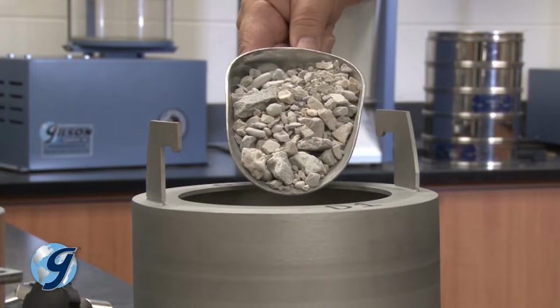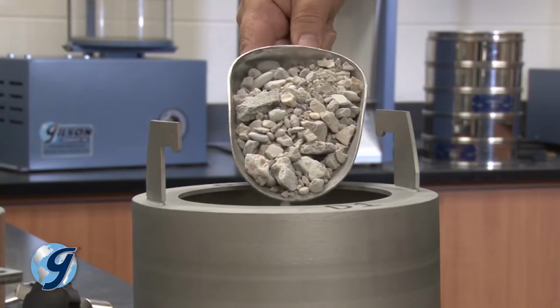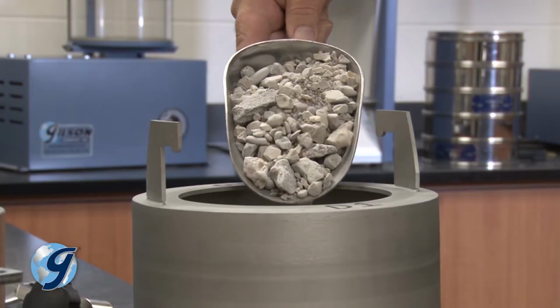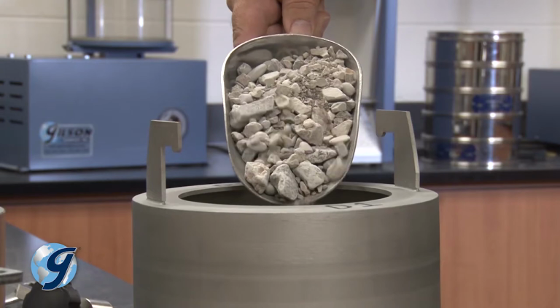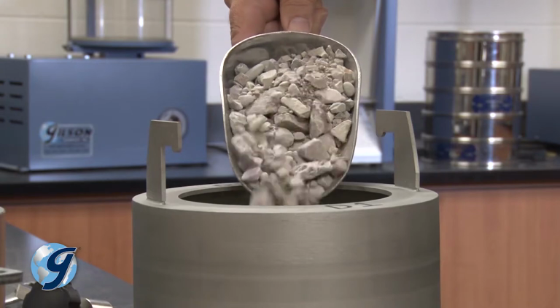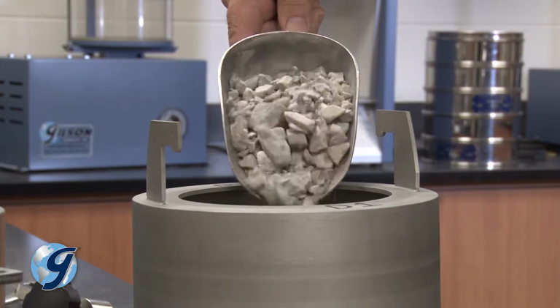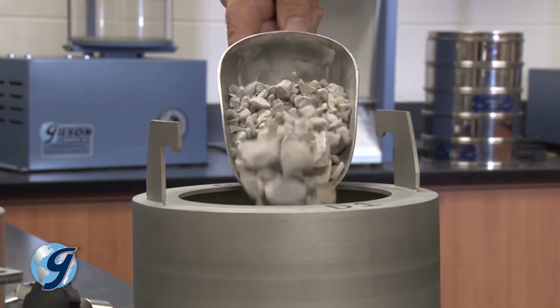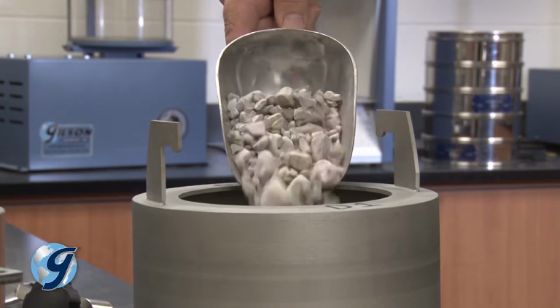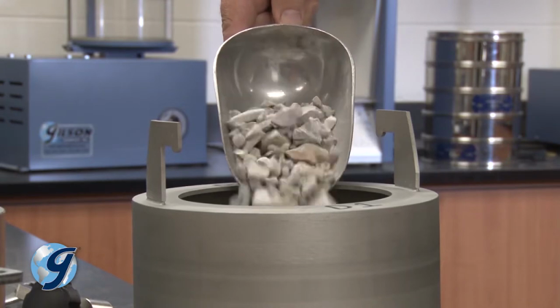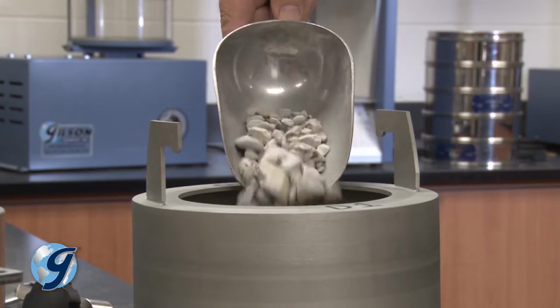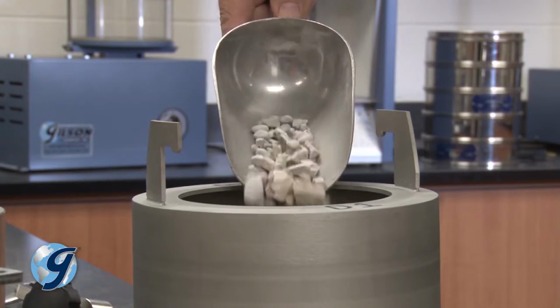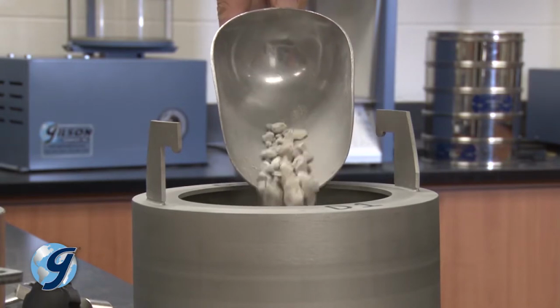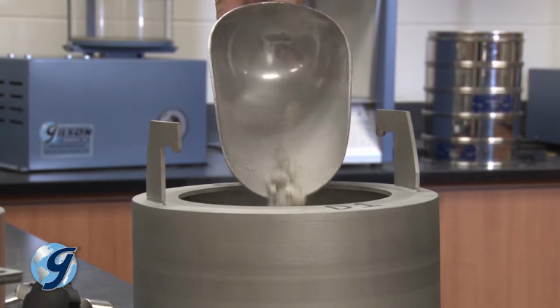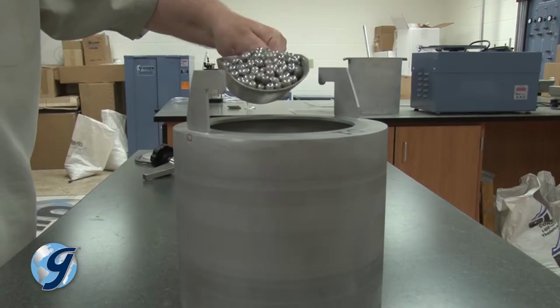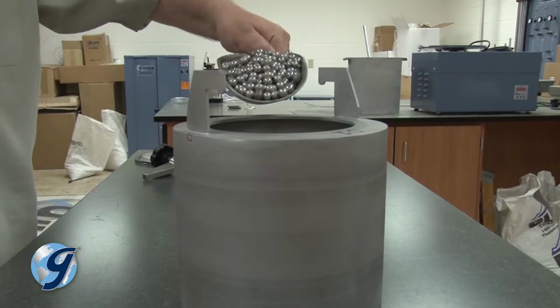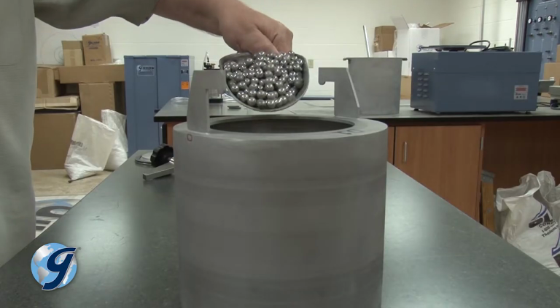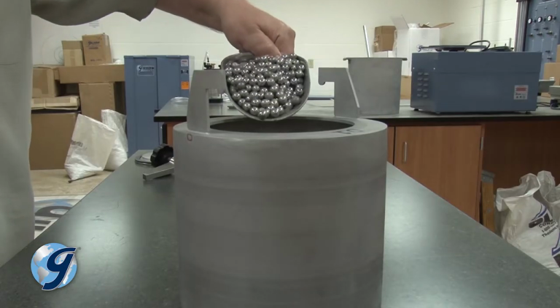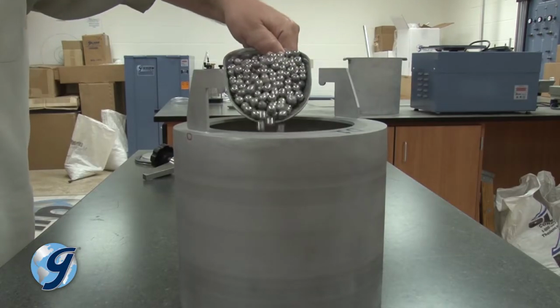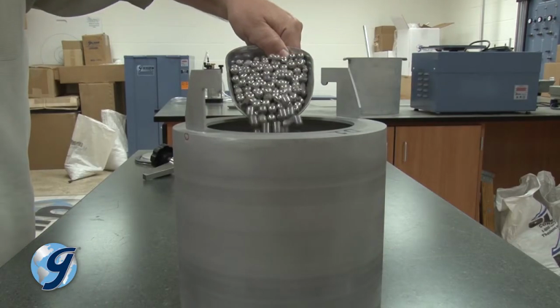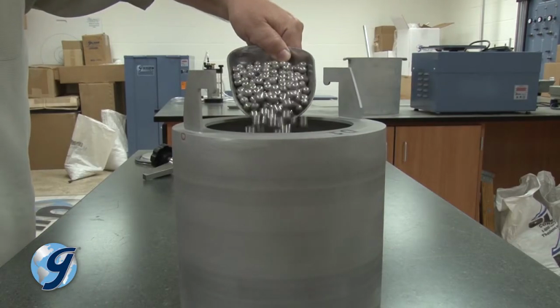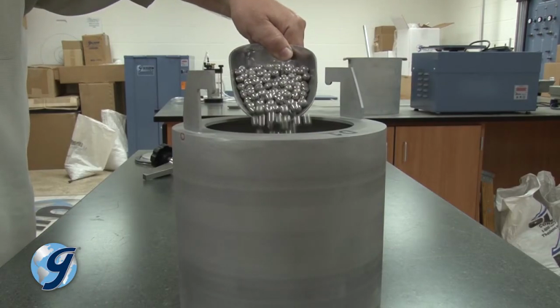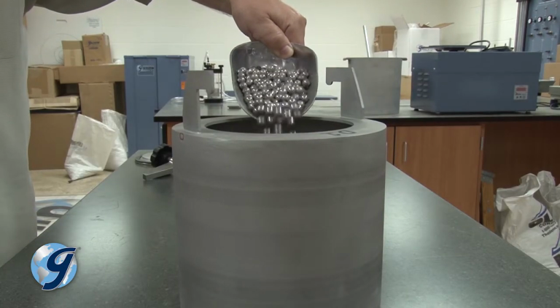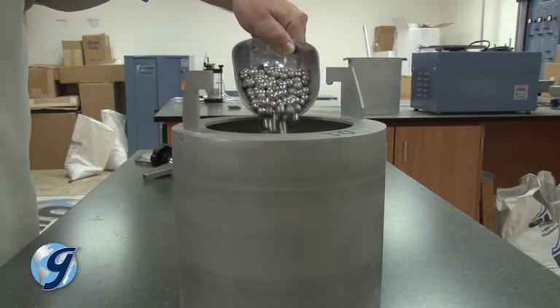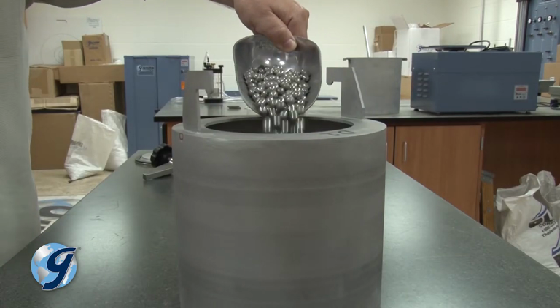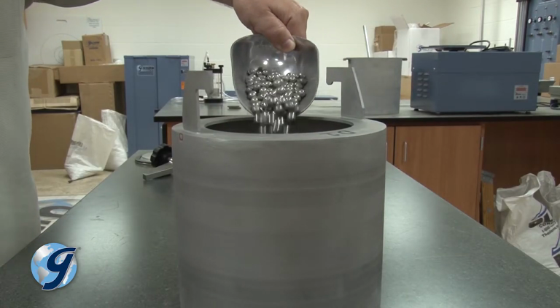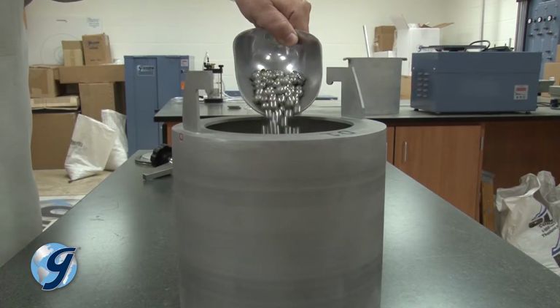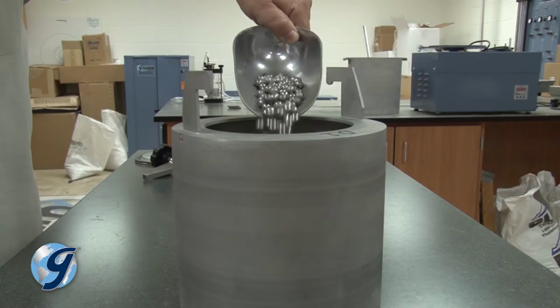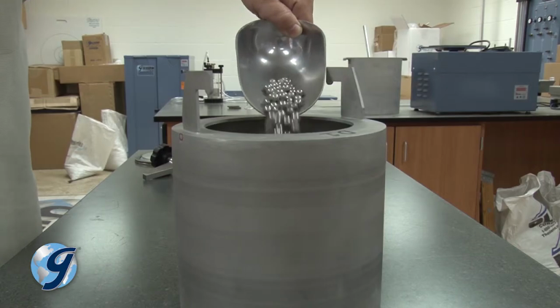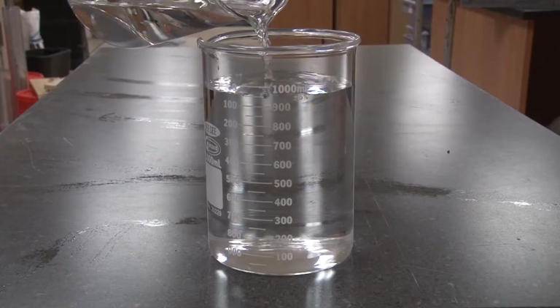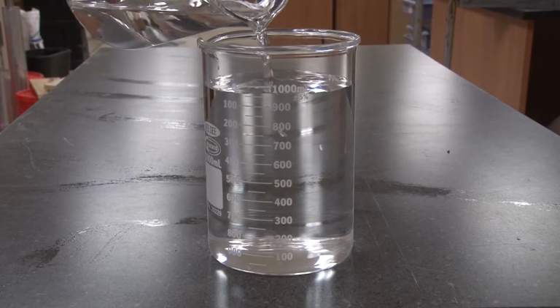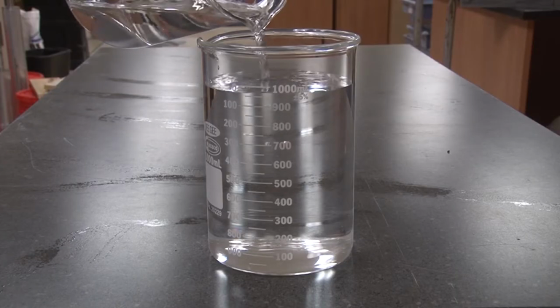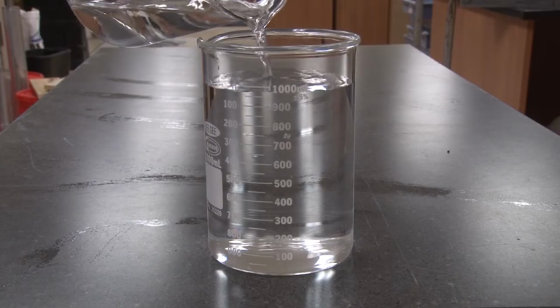Now, load the prepared sample into the abrasion jar along with the specified amounts of abrasive charge and water.